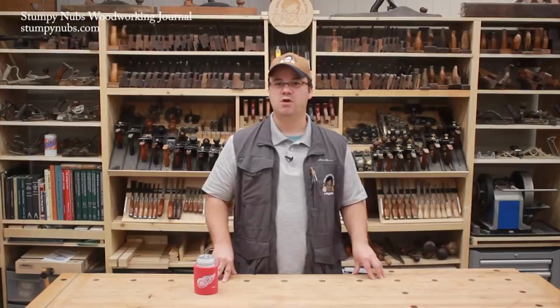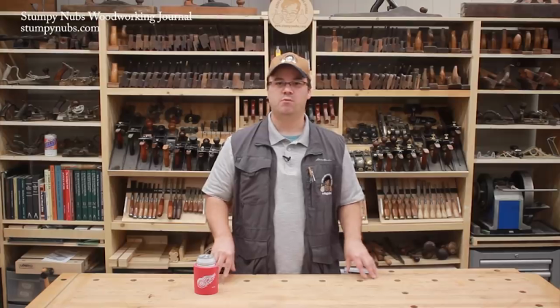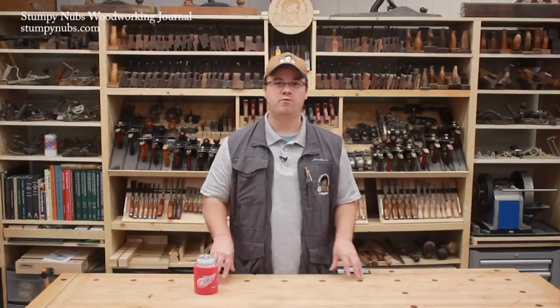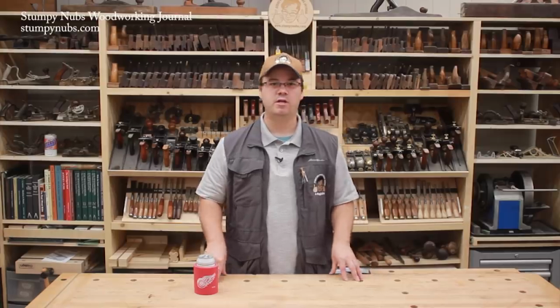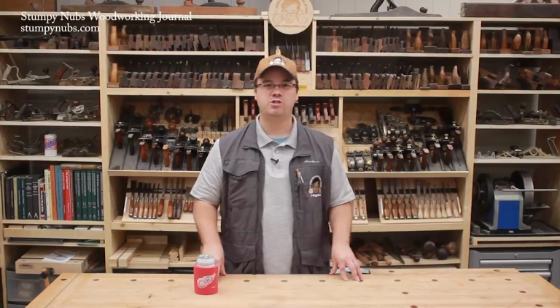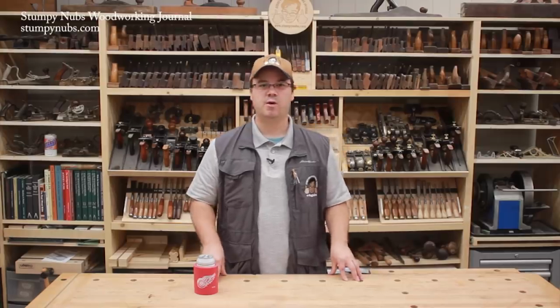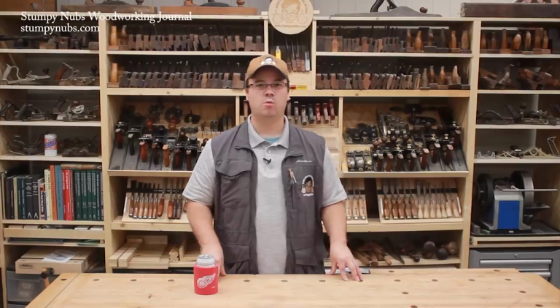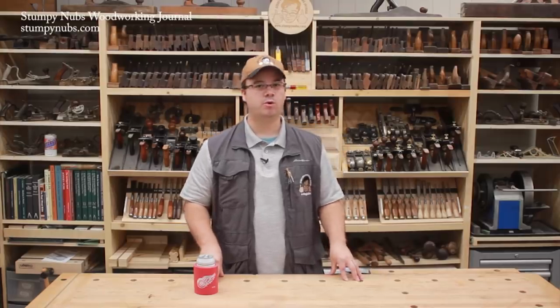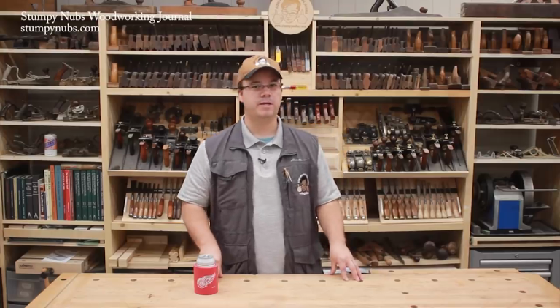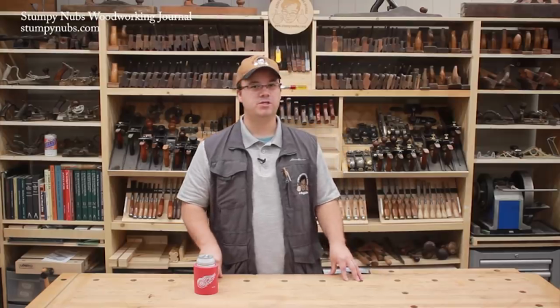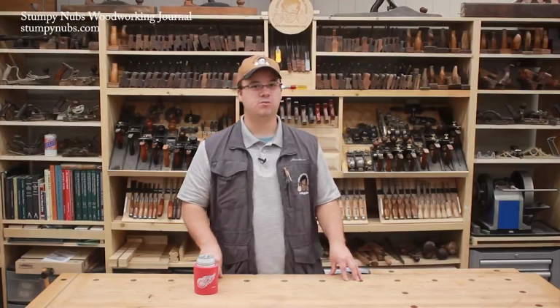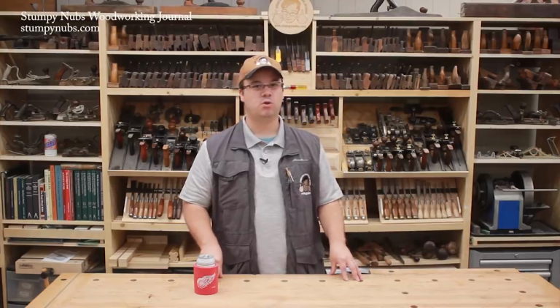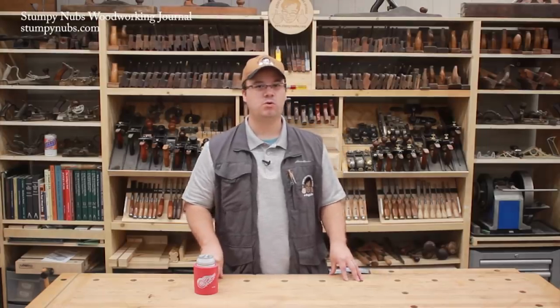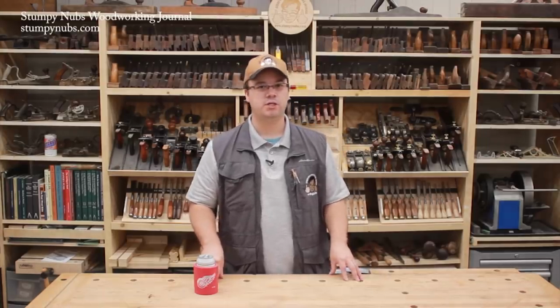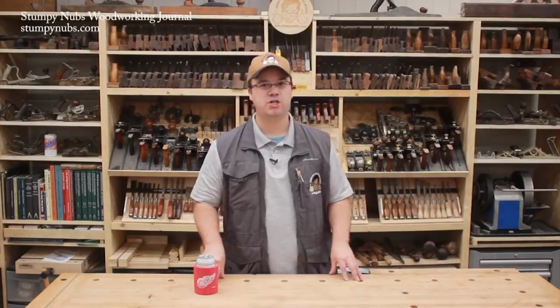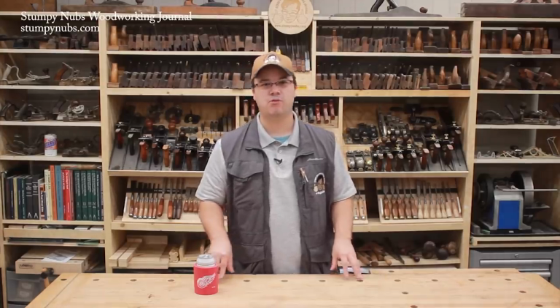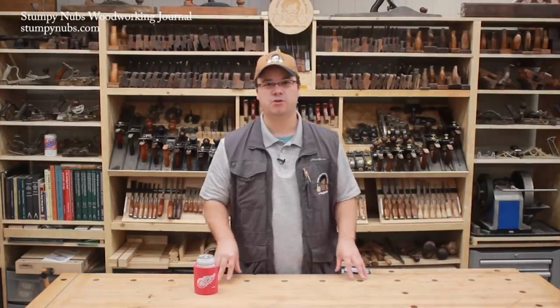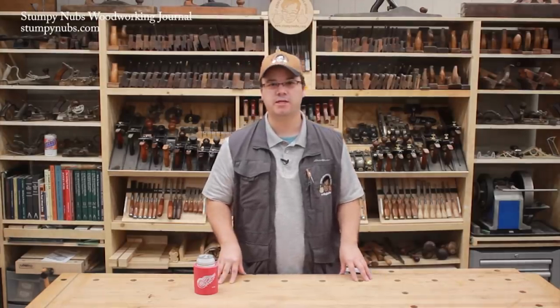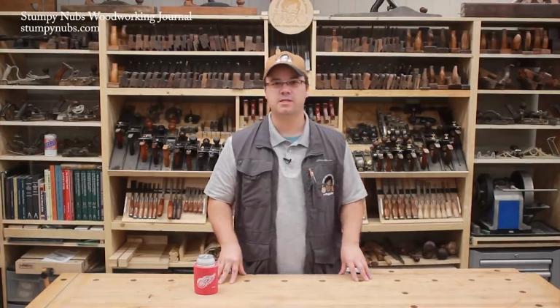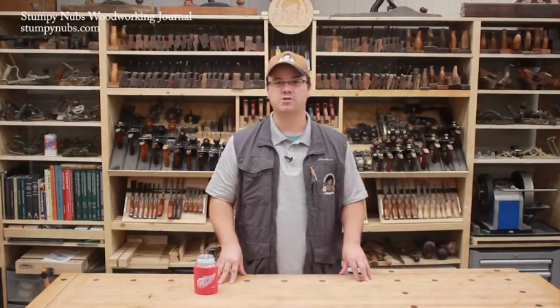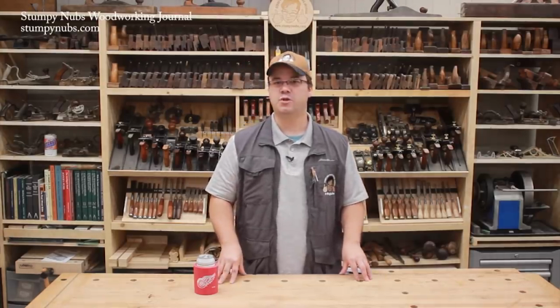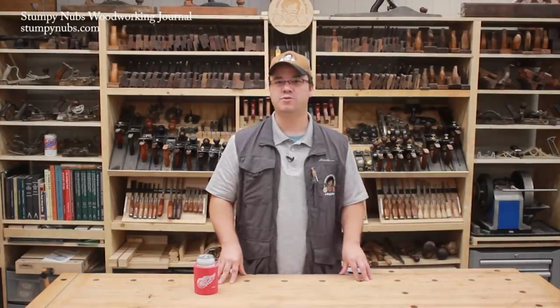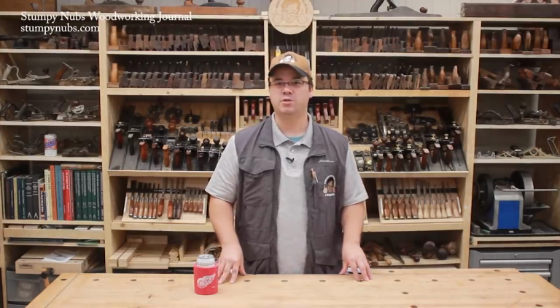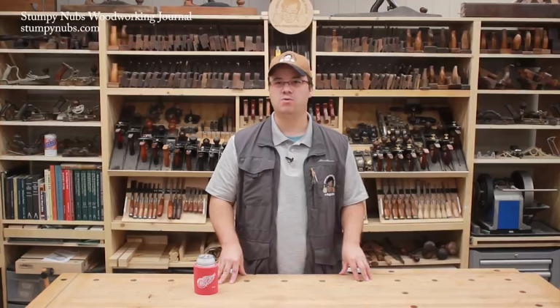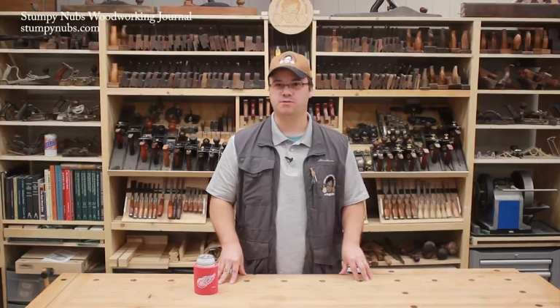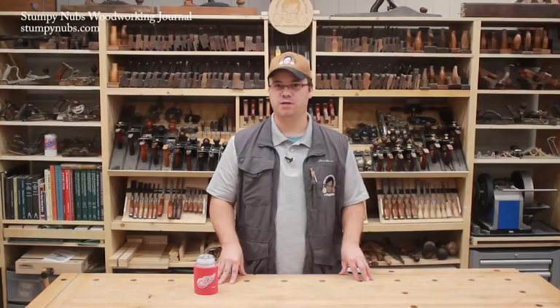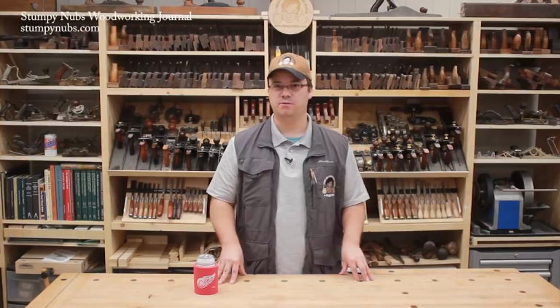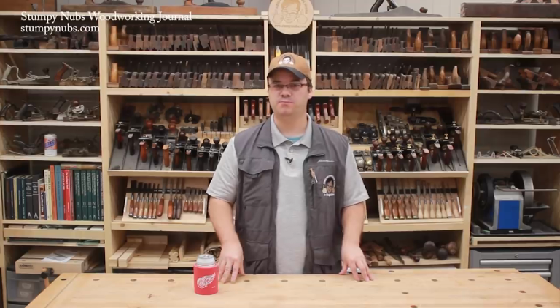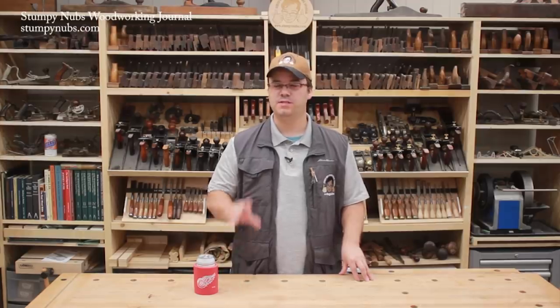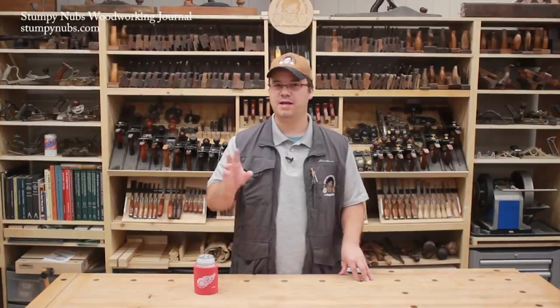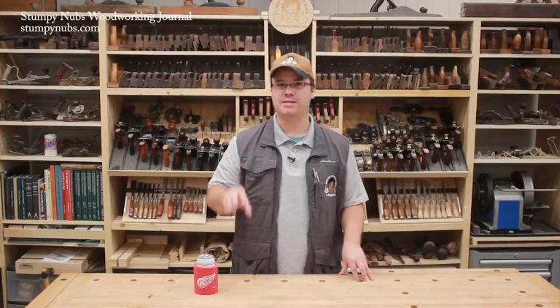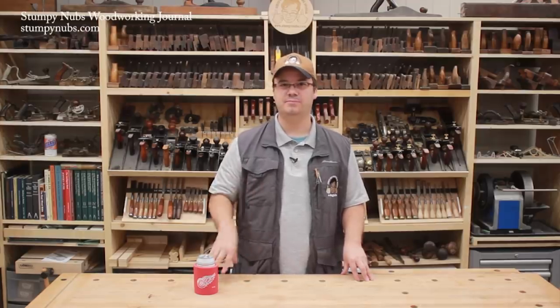For more videos about workbenches and work holding, check out the links in the description below this video. See you next time.